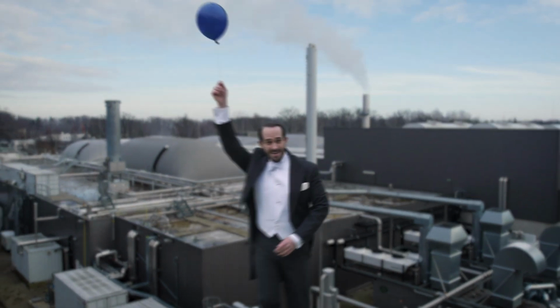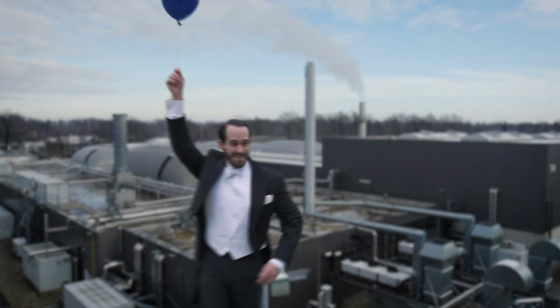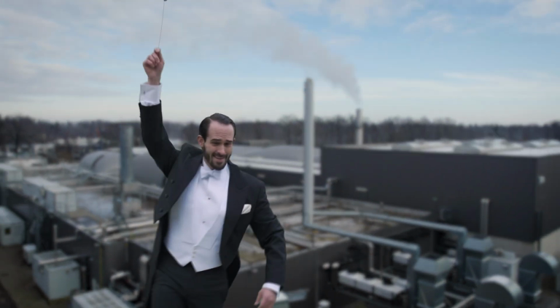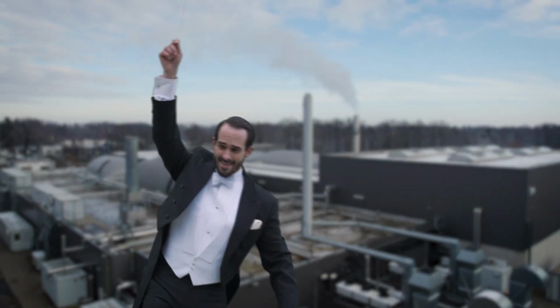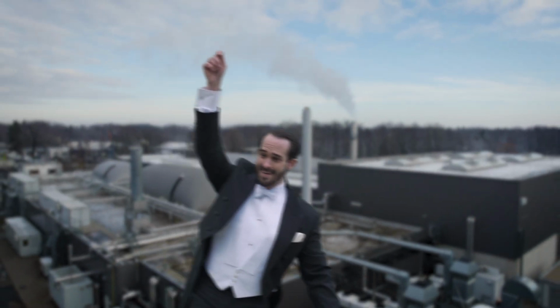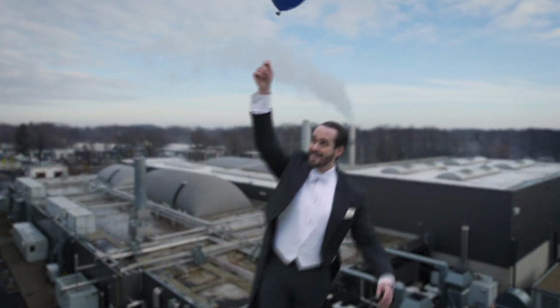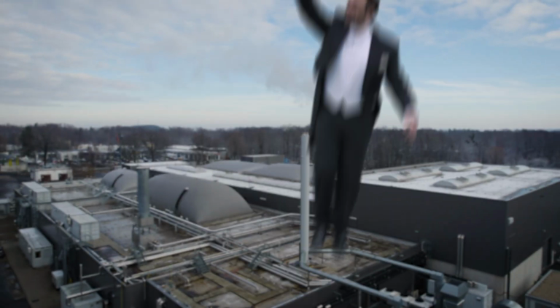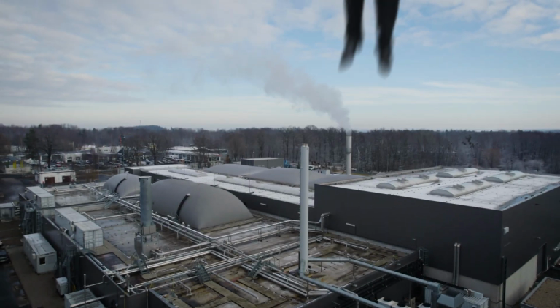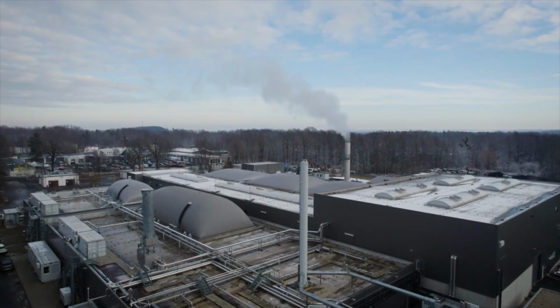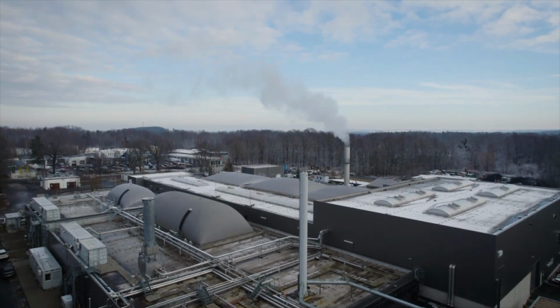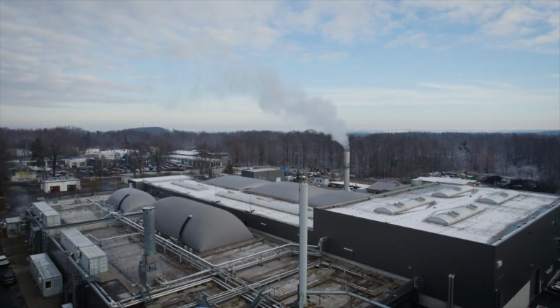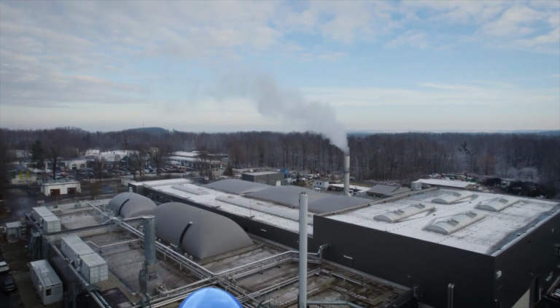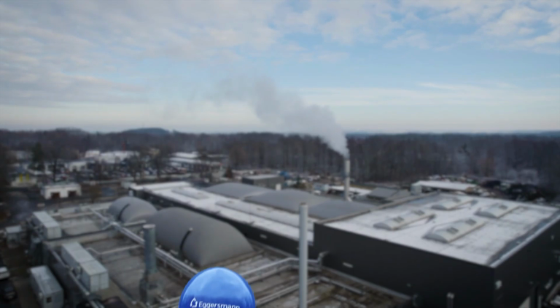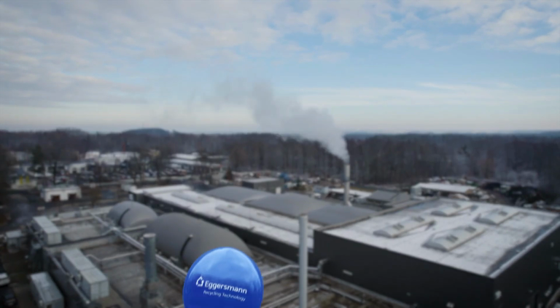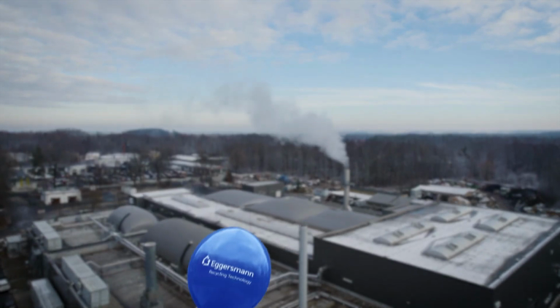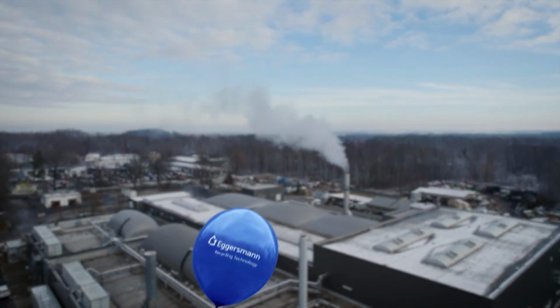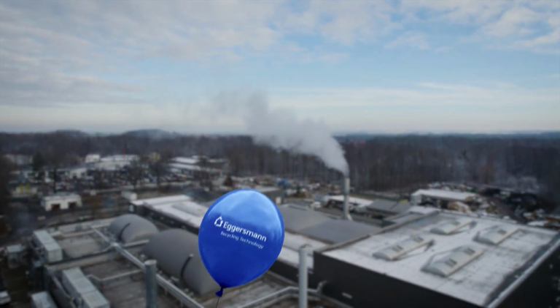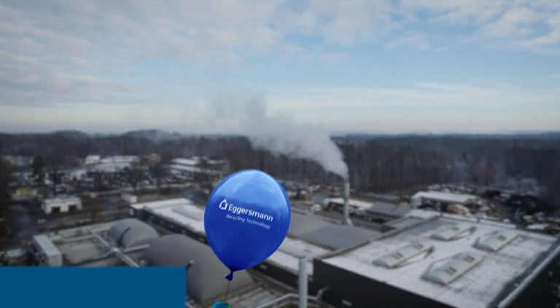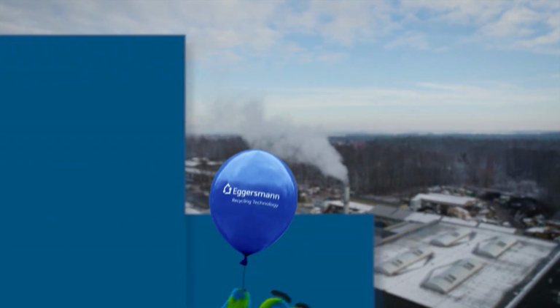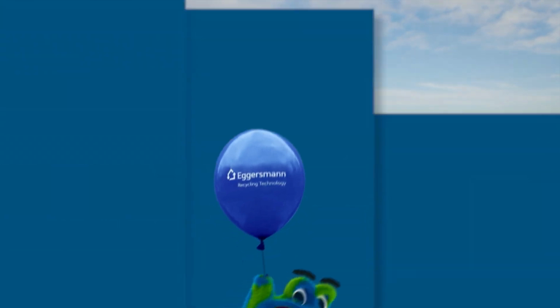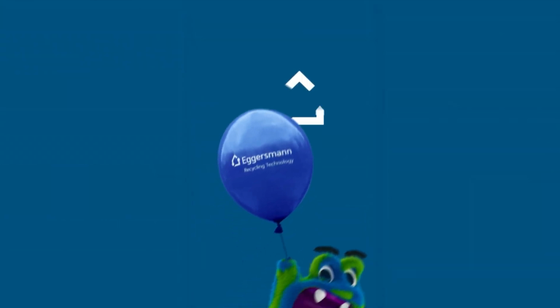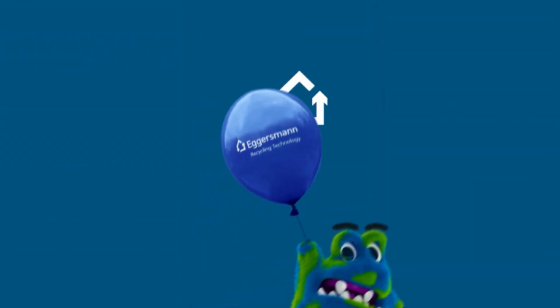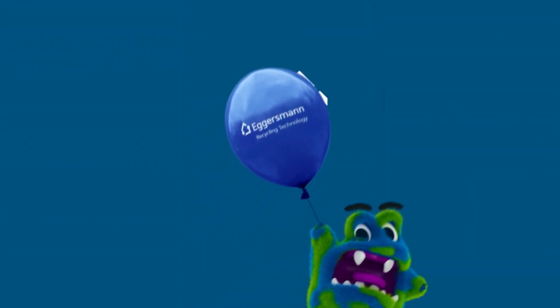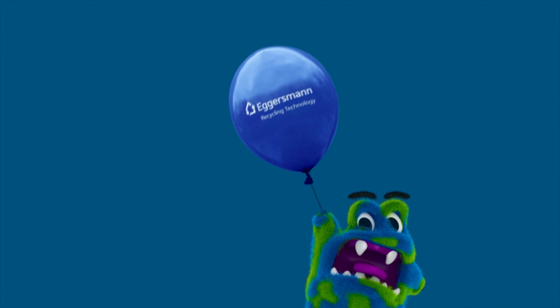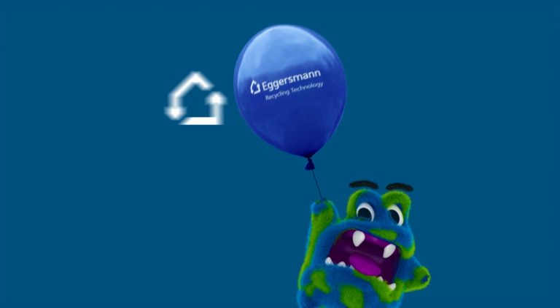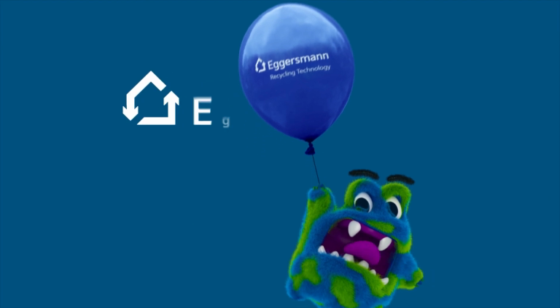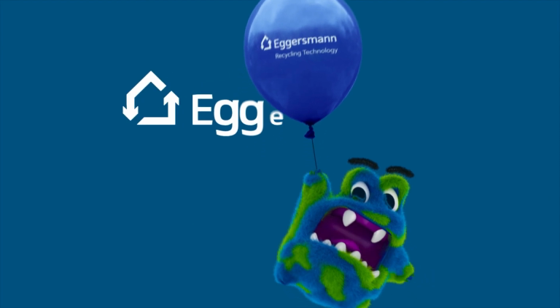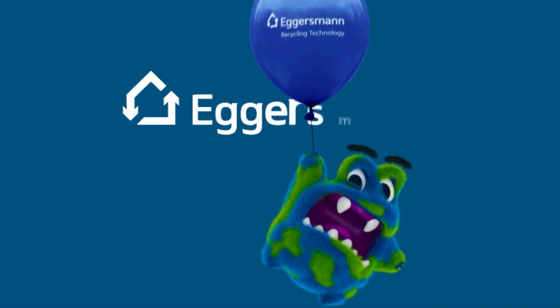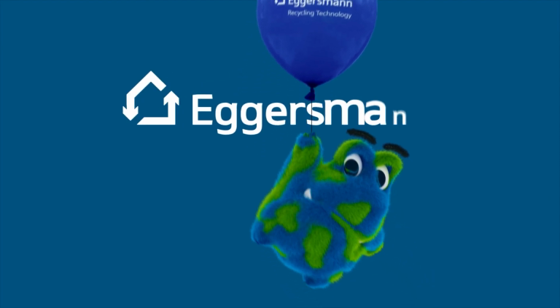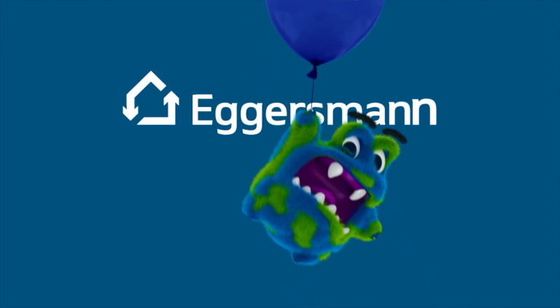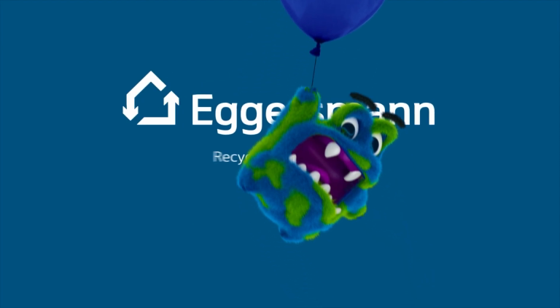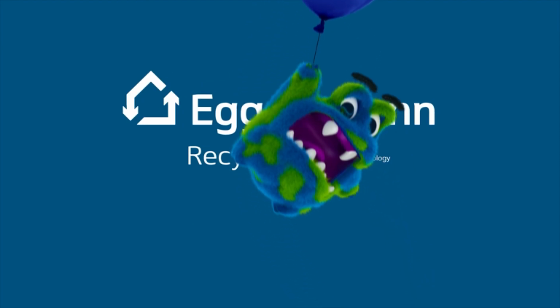Eggersmann. No magic, simply good recycling technology. Eggersmann.